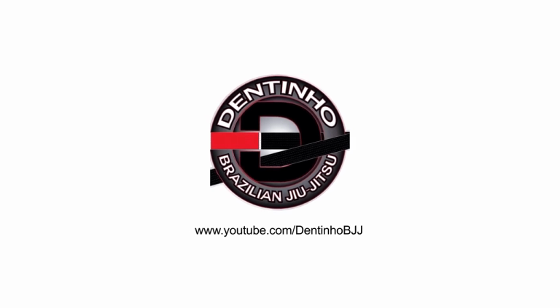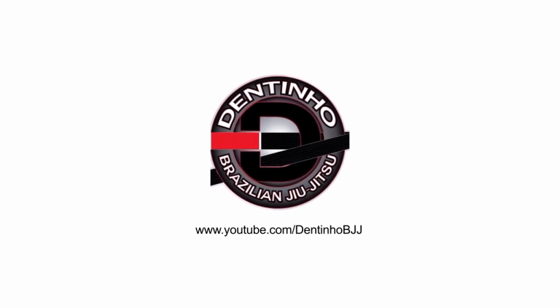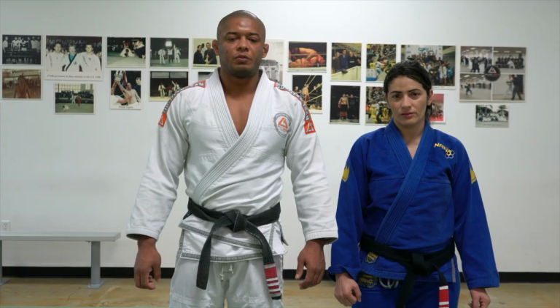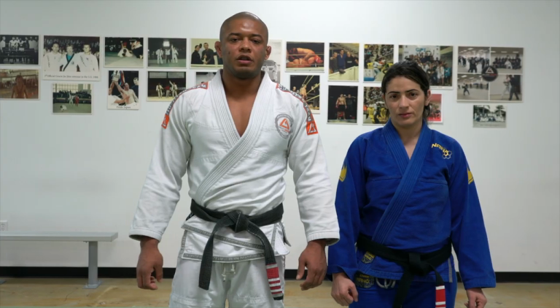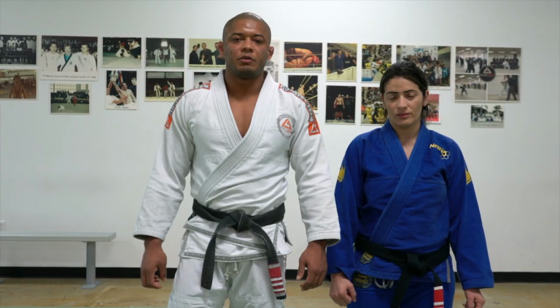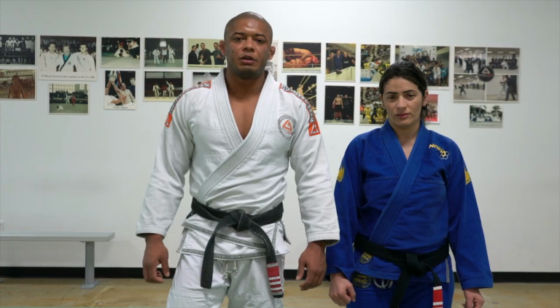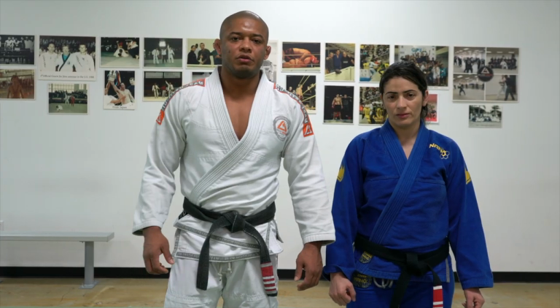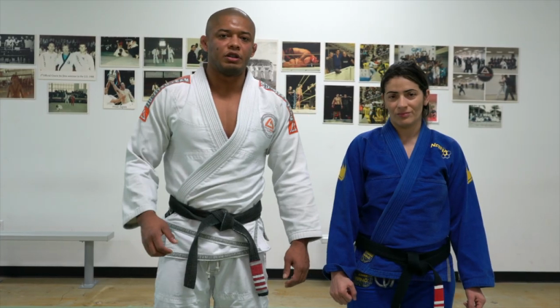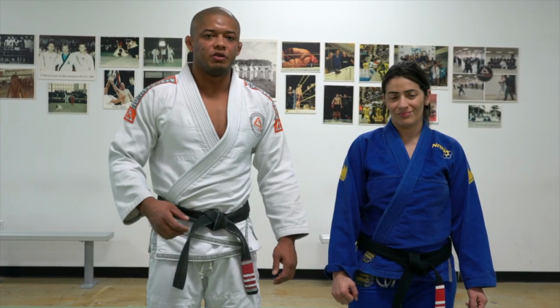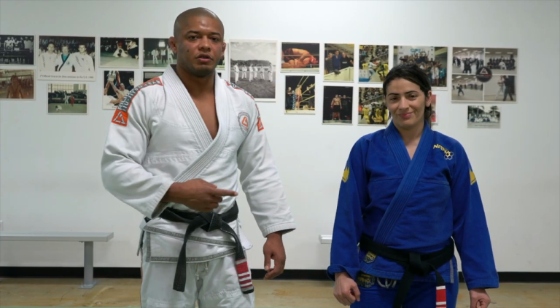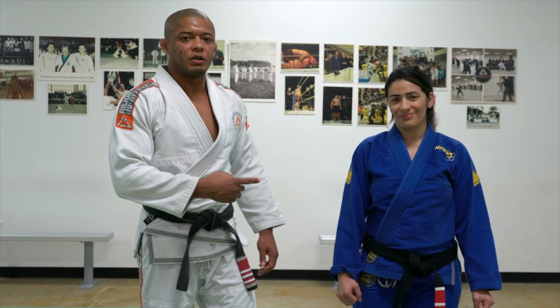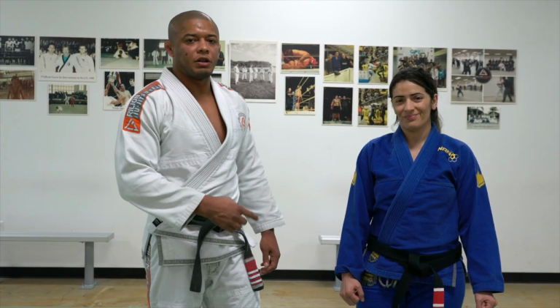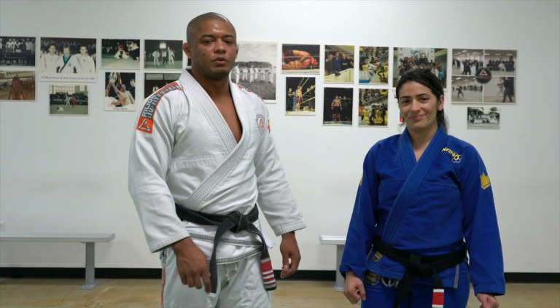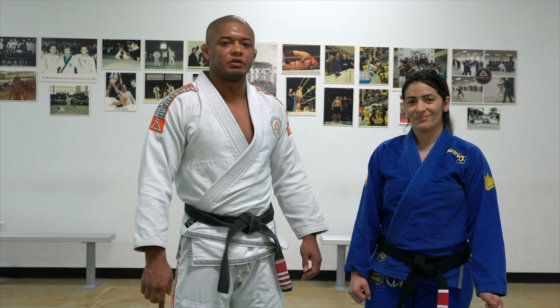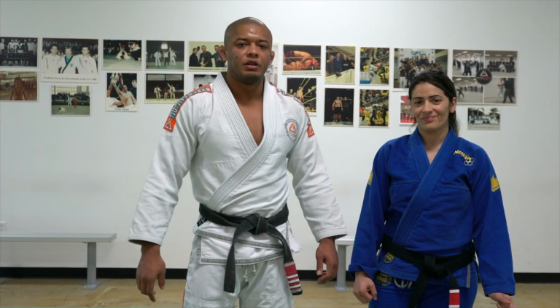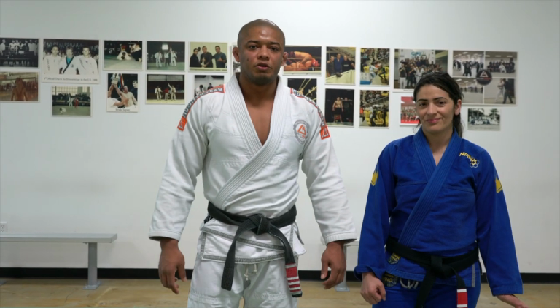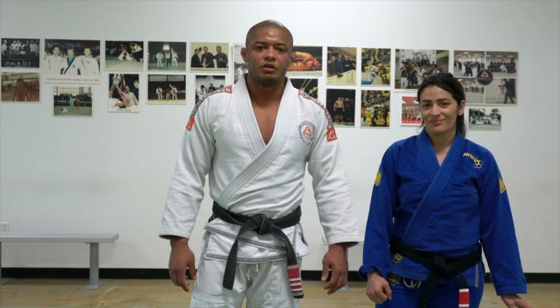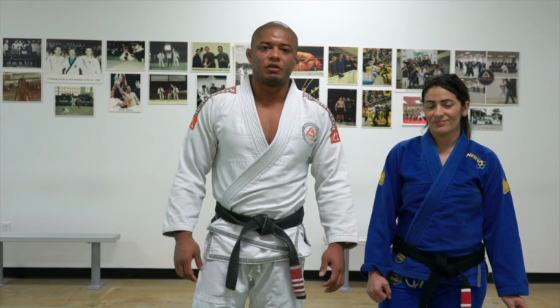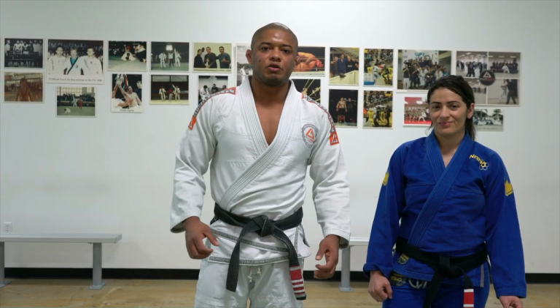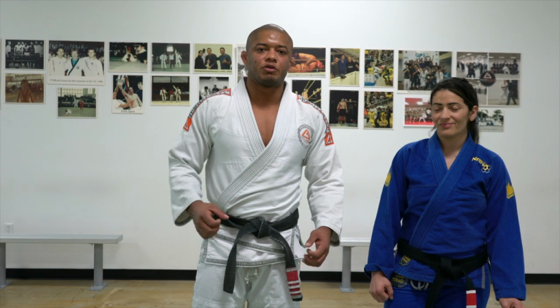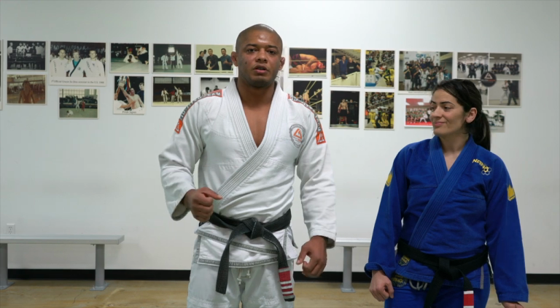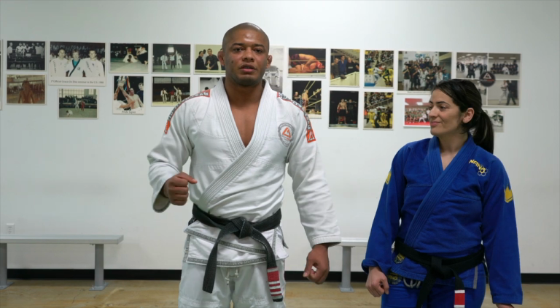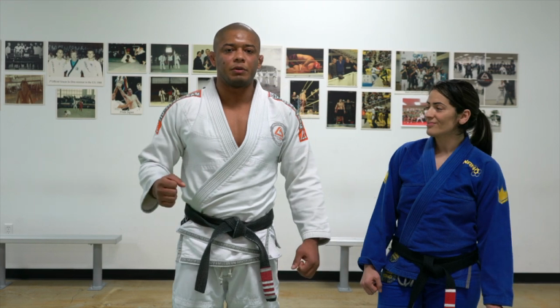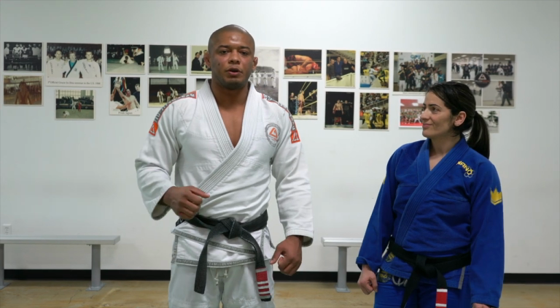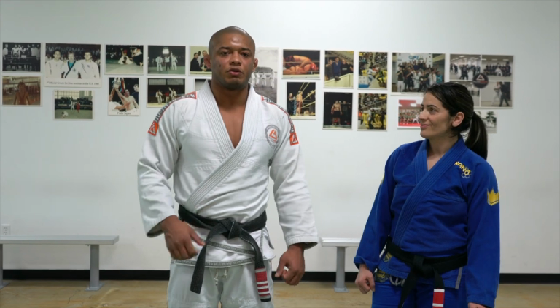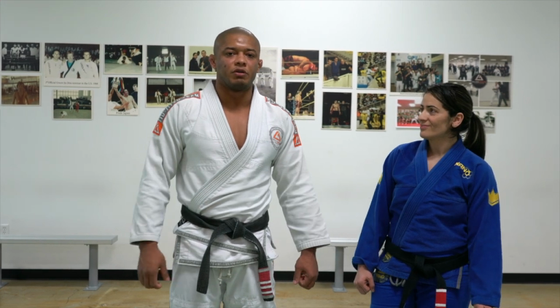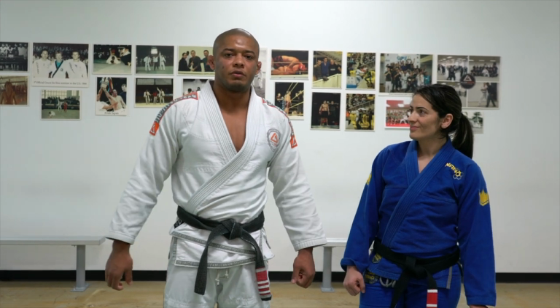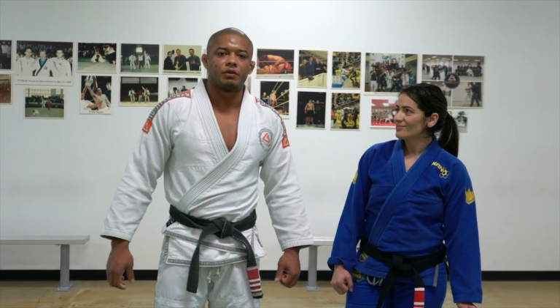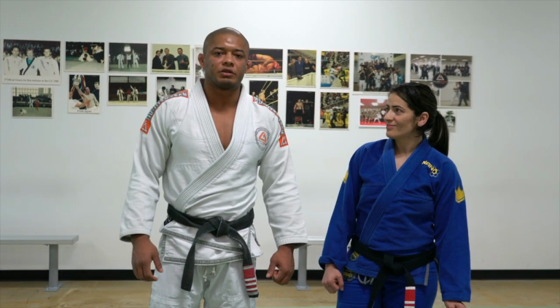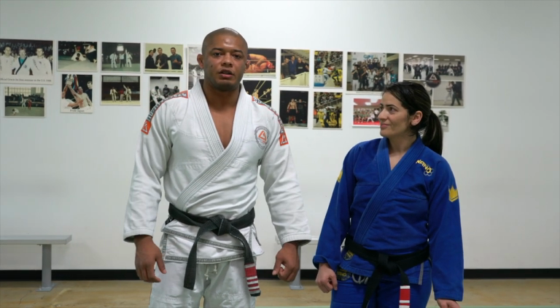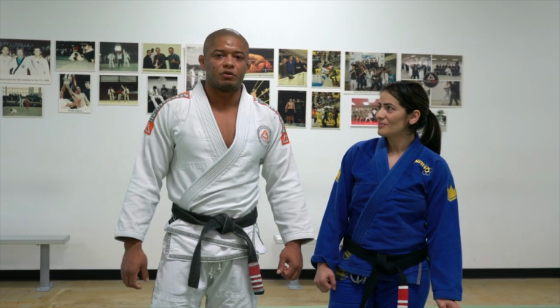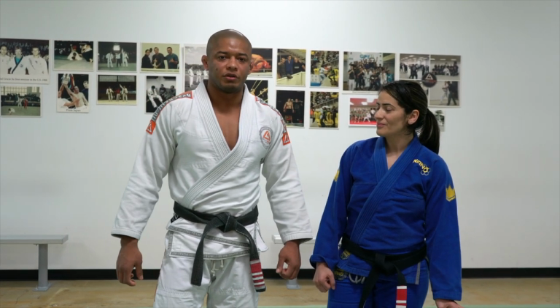Hello everyone, my name is Luis Dentinho, this is my wife Rose. Today I would like to show you guys a lapel choke from side control.